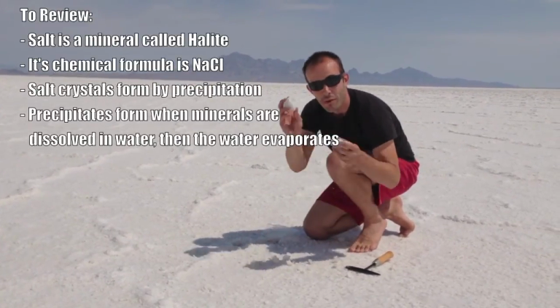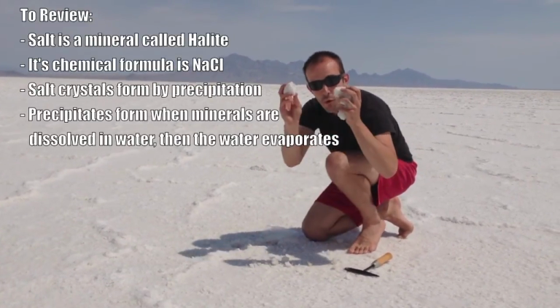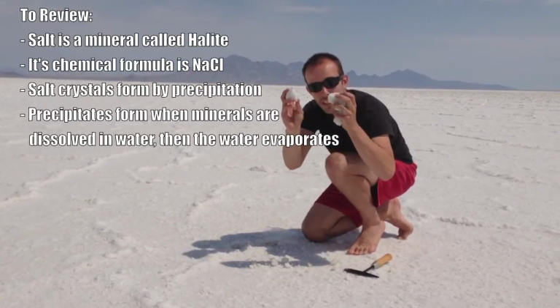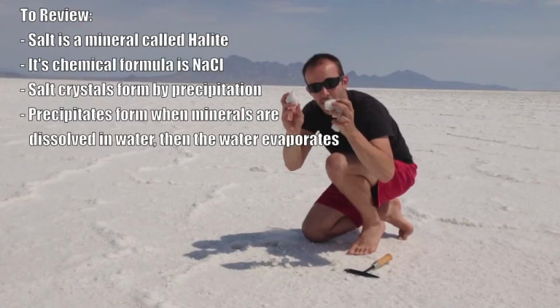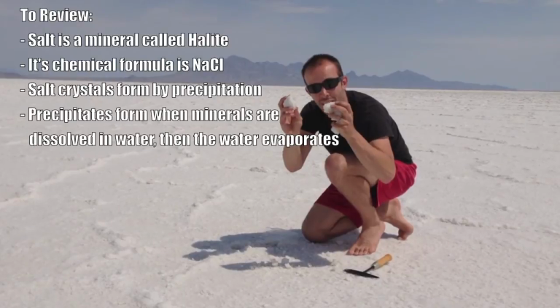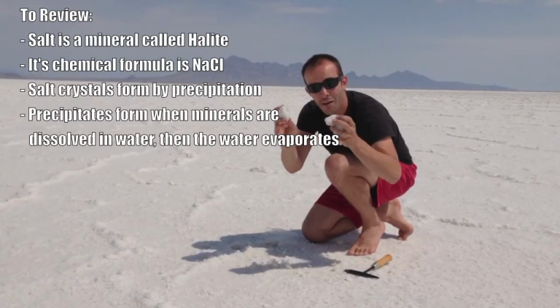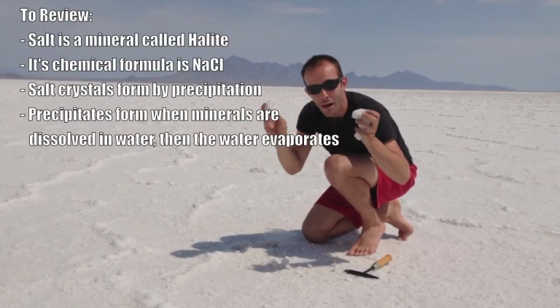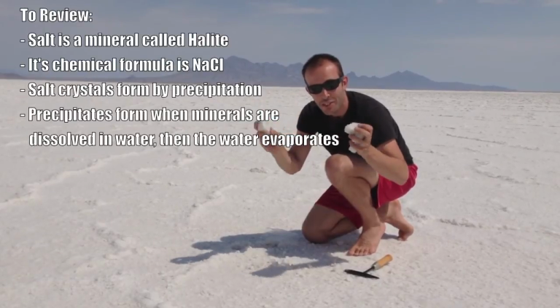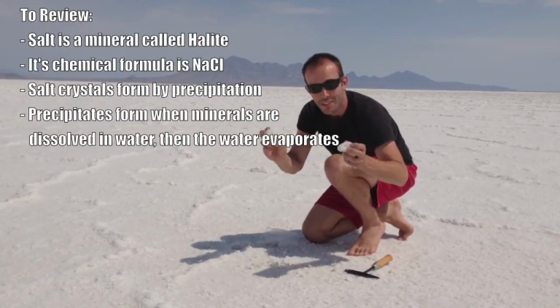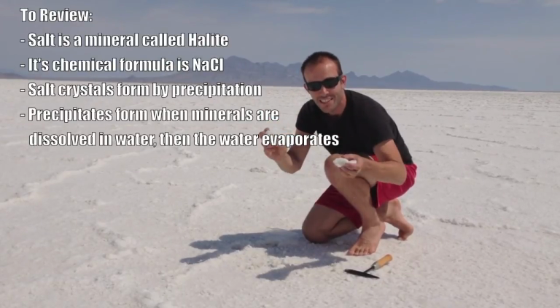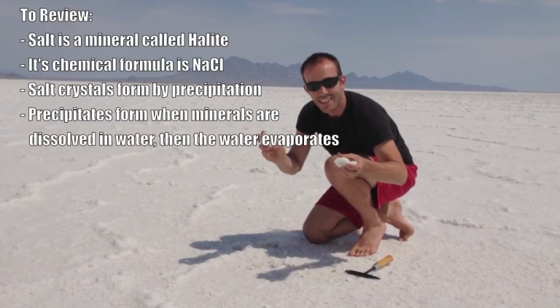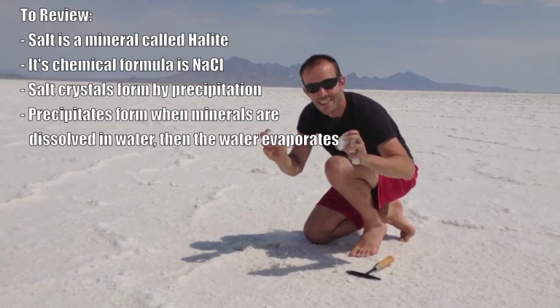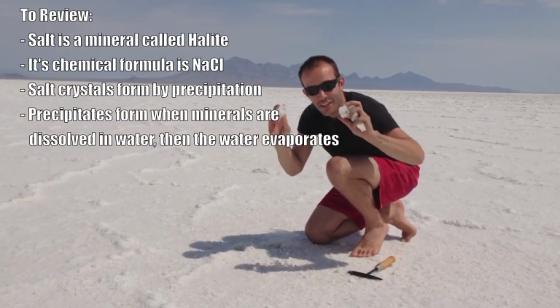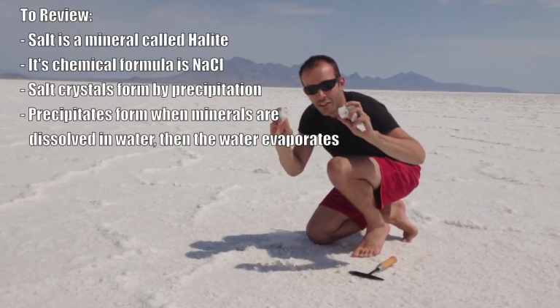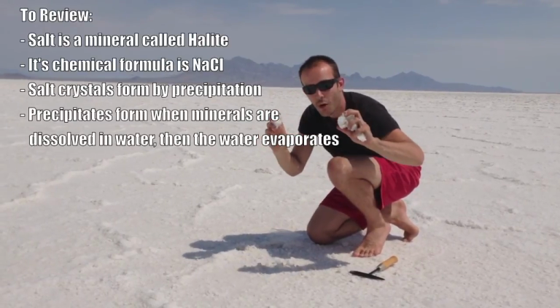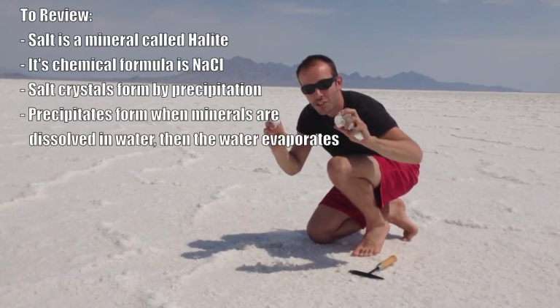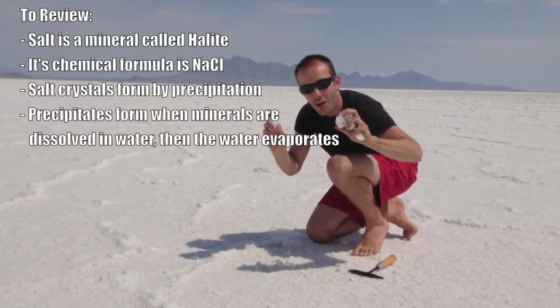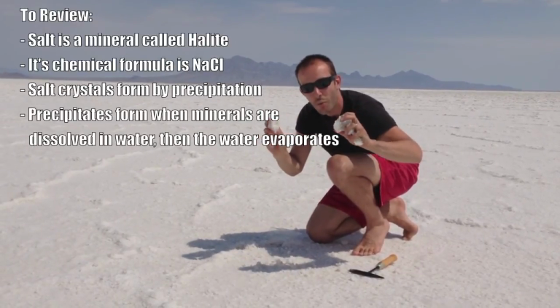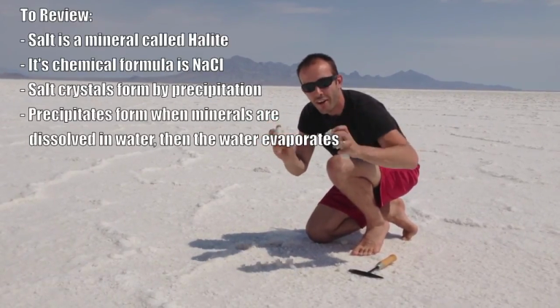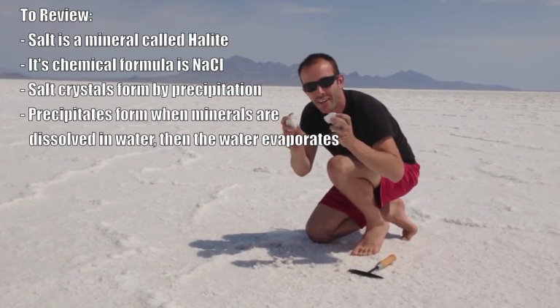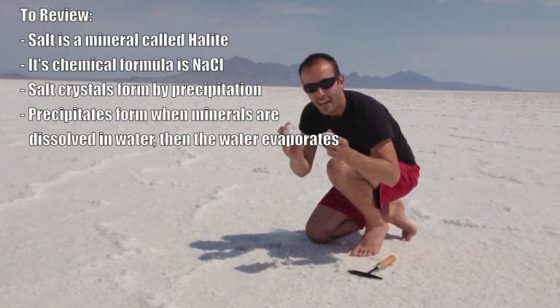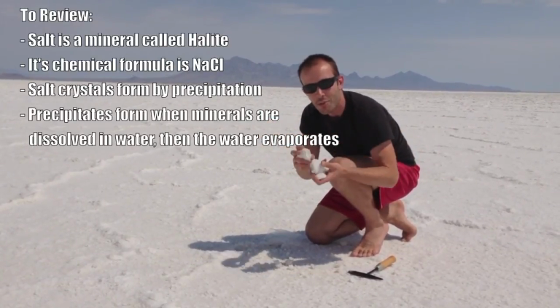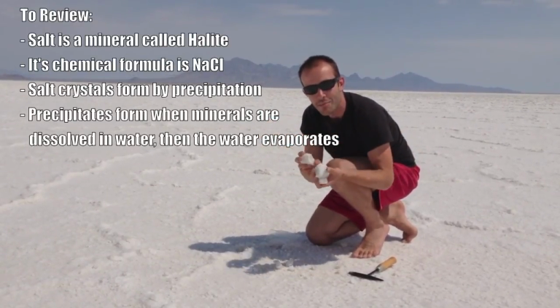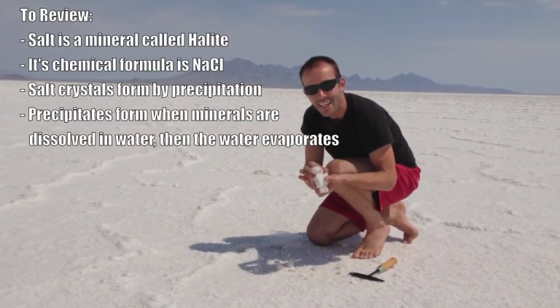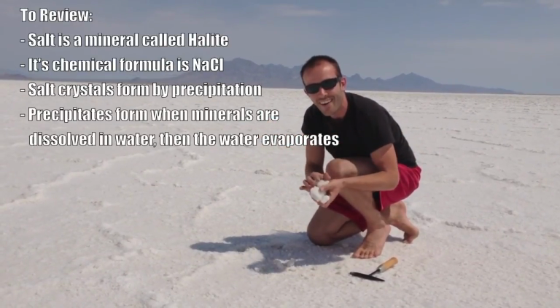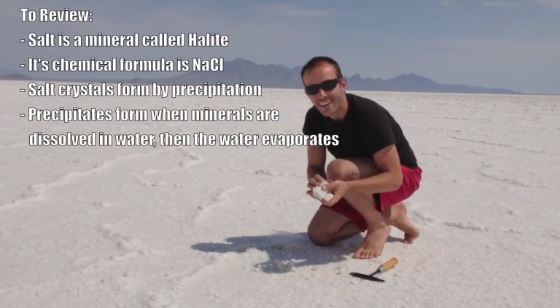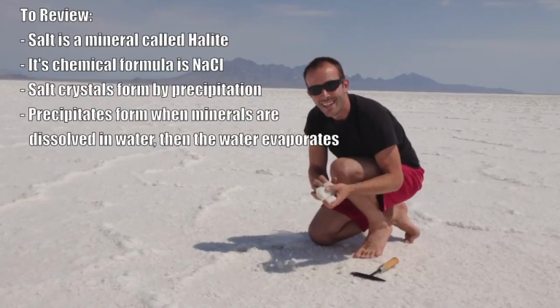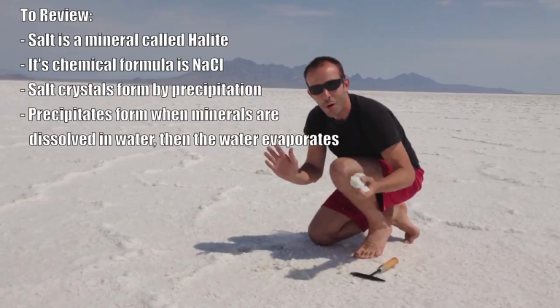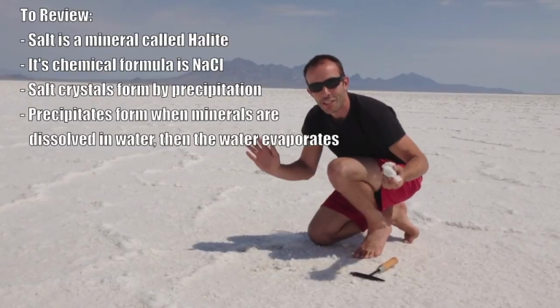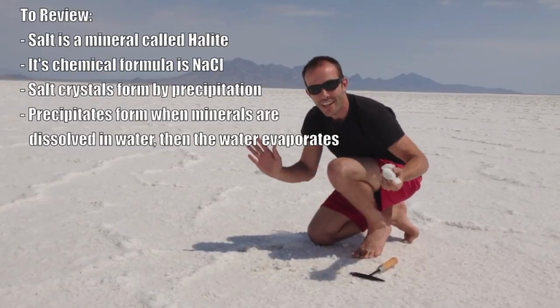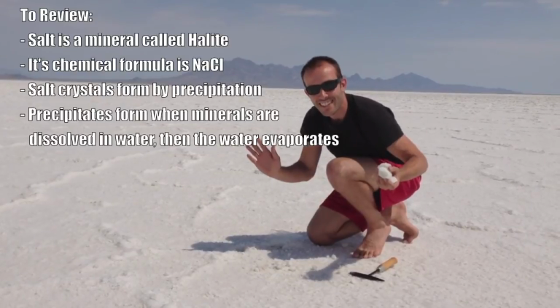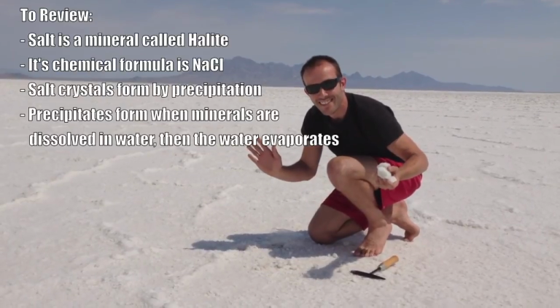We formed this salt by precipitation — the salt was dissolved in the water, and it precipitated out. Hope you enjoyed it, class. Peace out, friends.